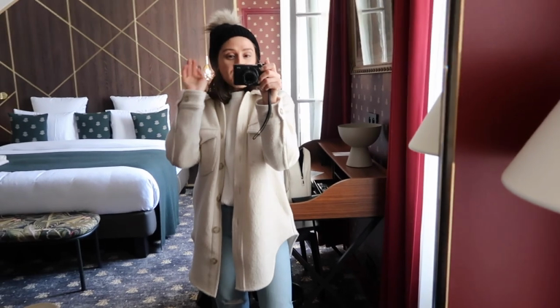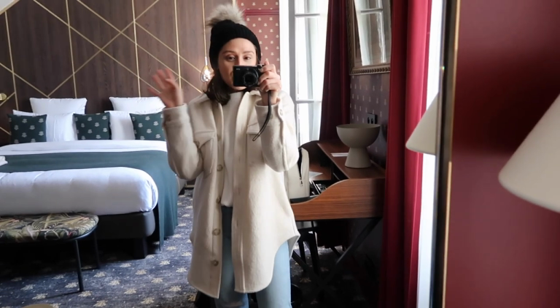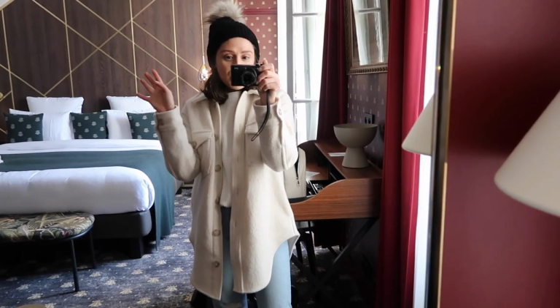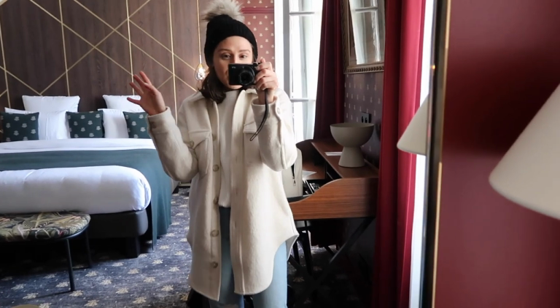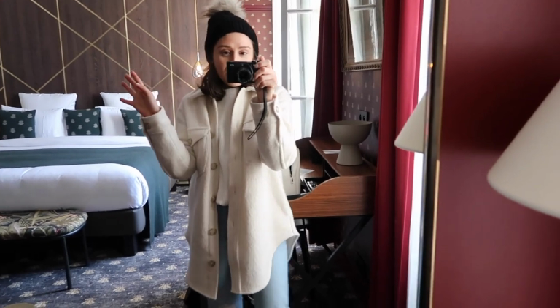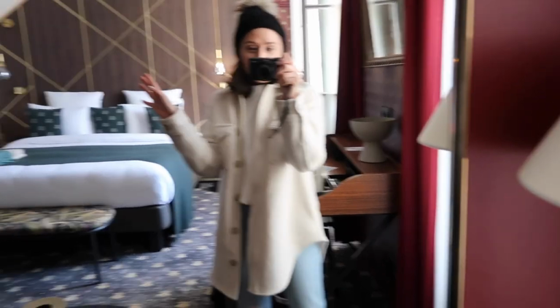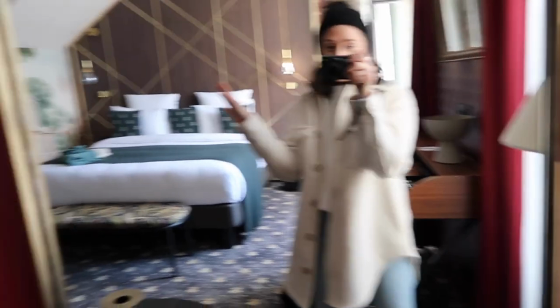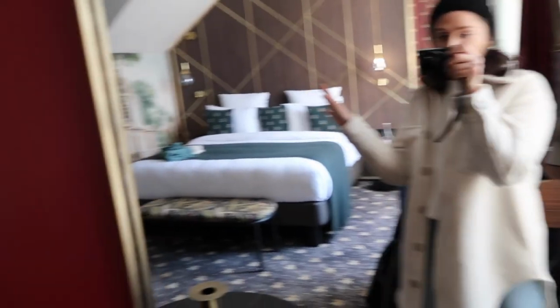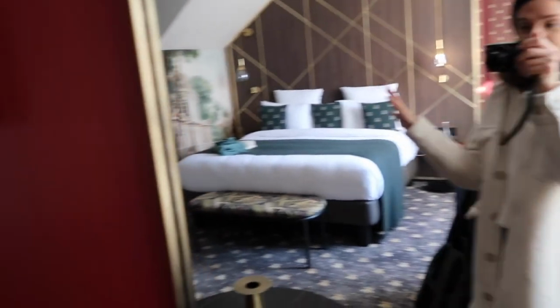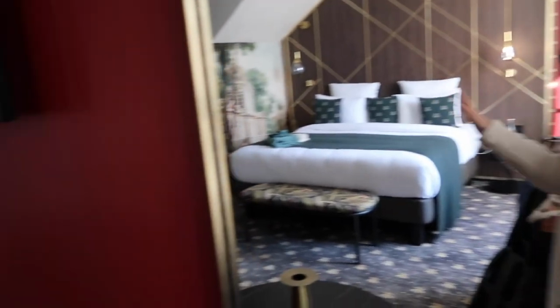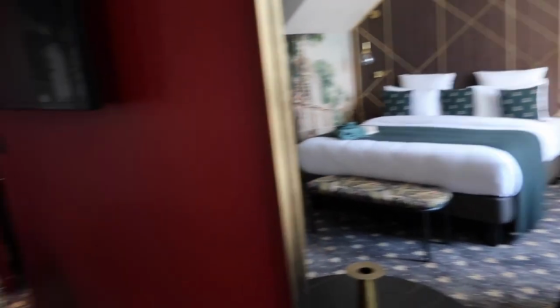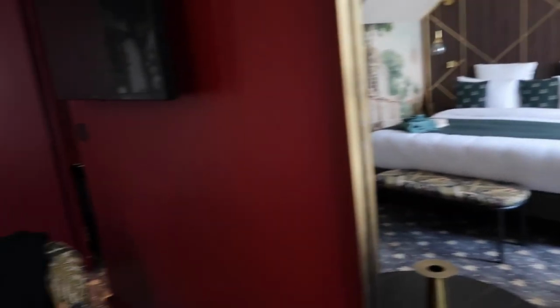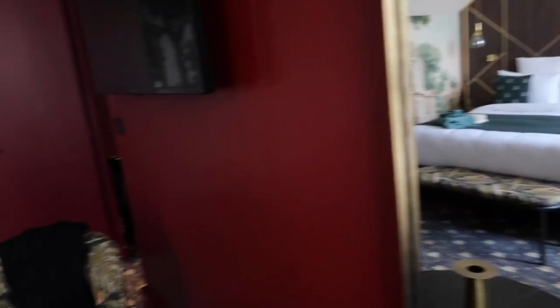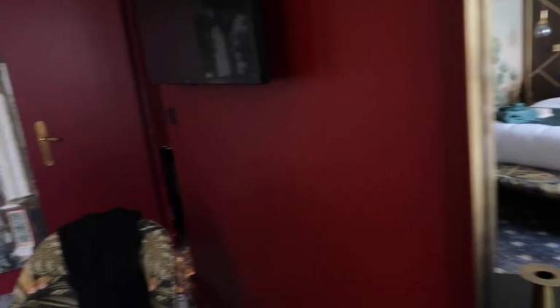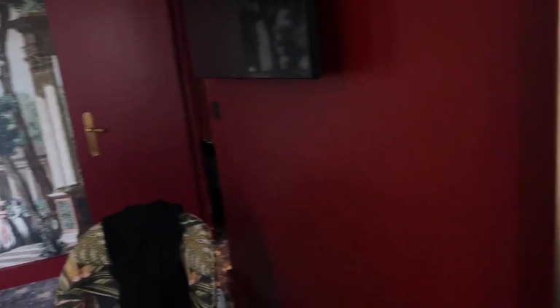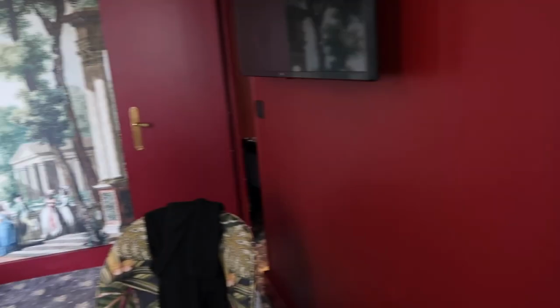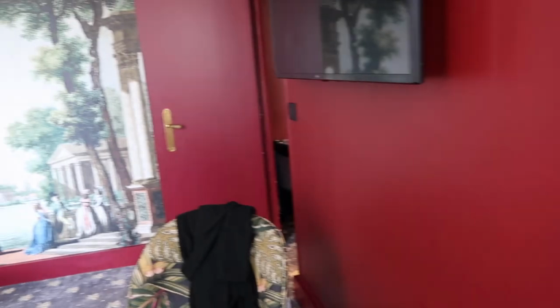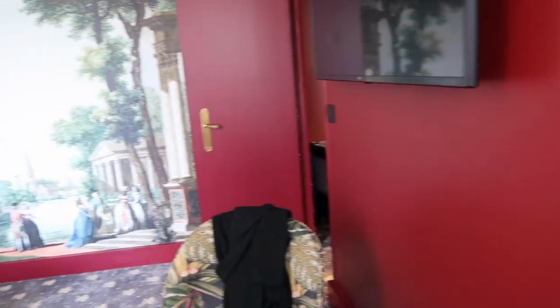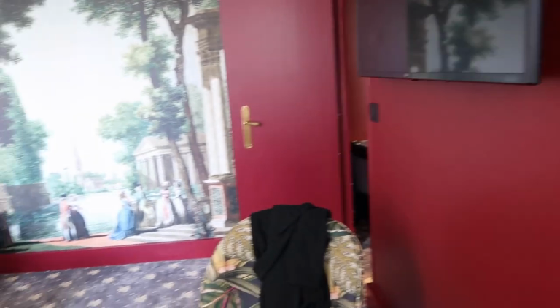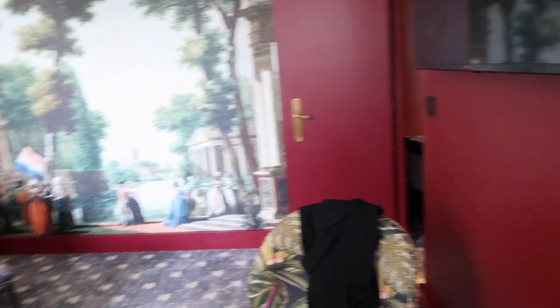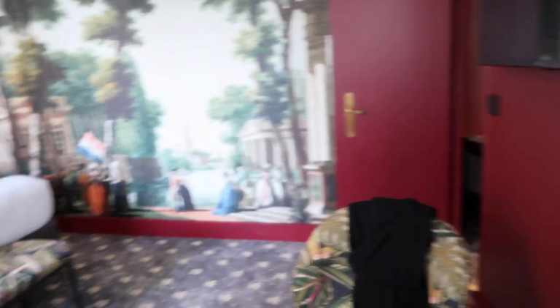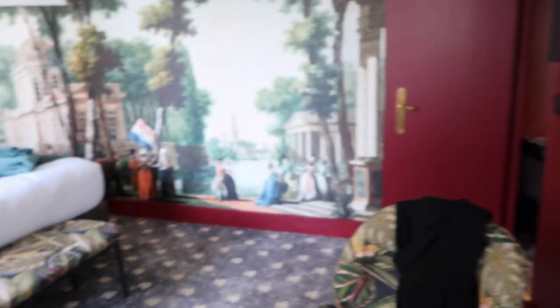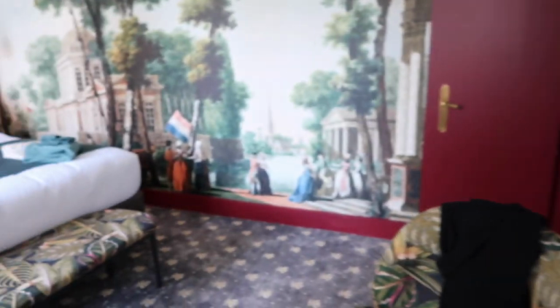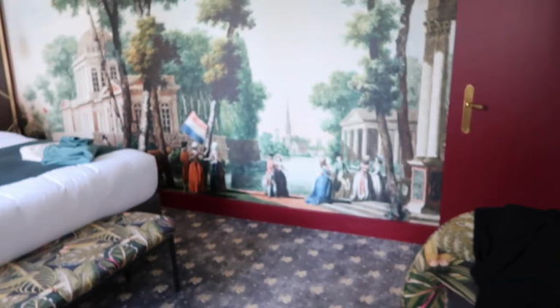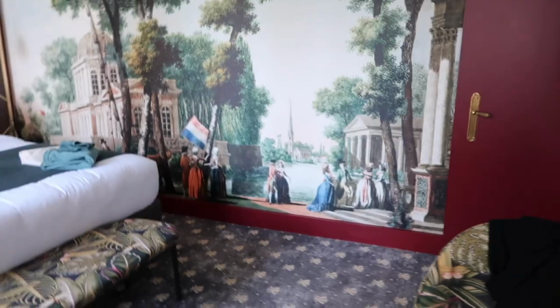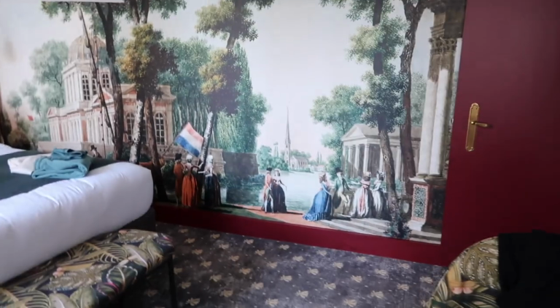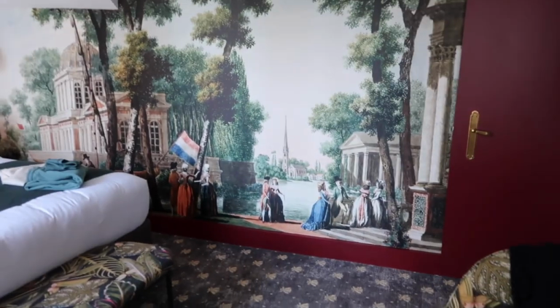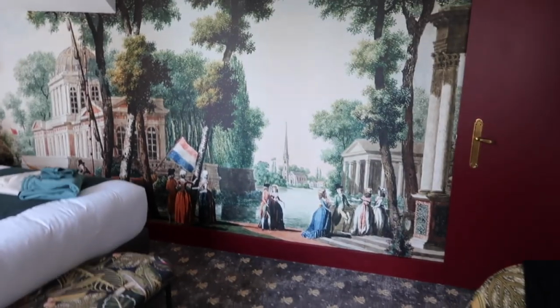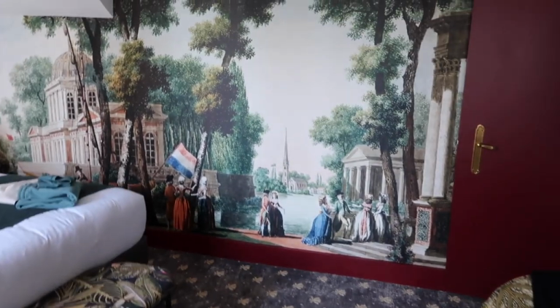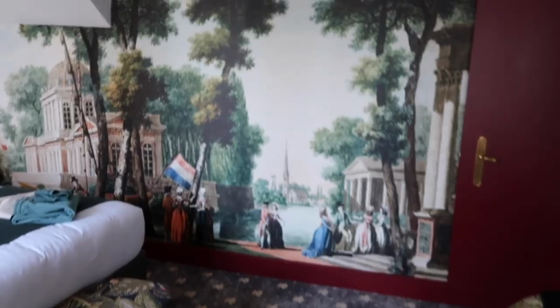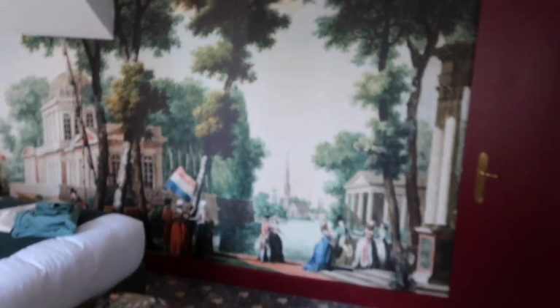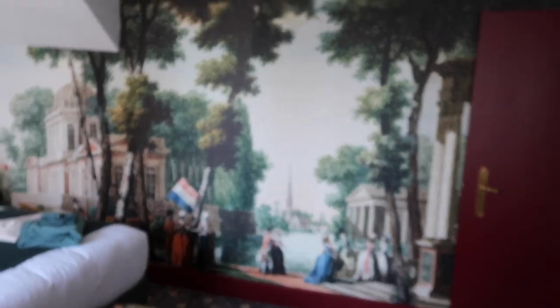Let me show you the rest of the room because it is beautiful — look at this!